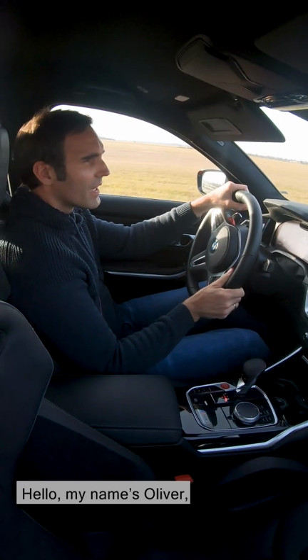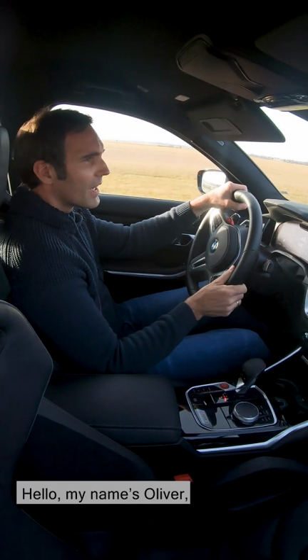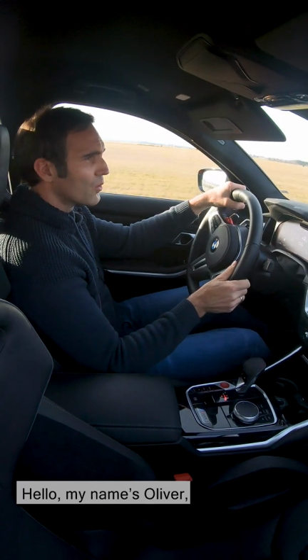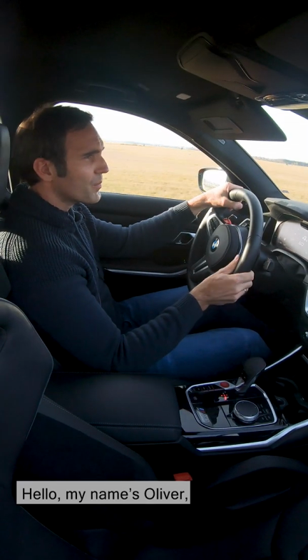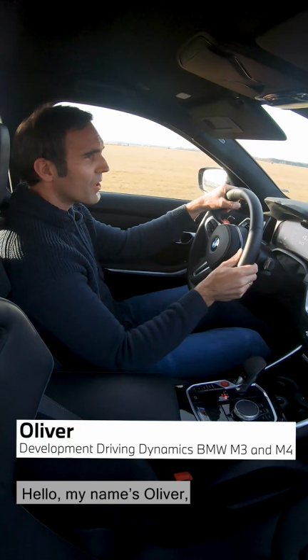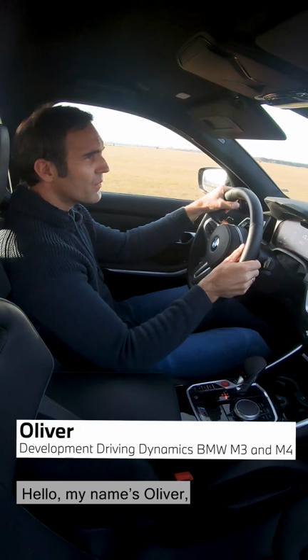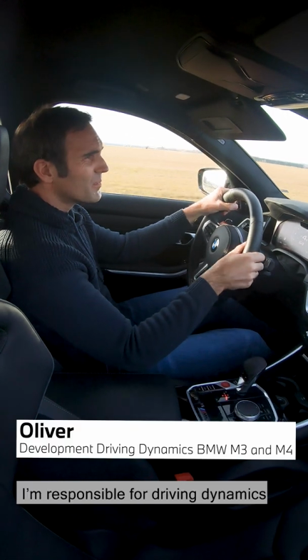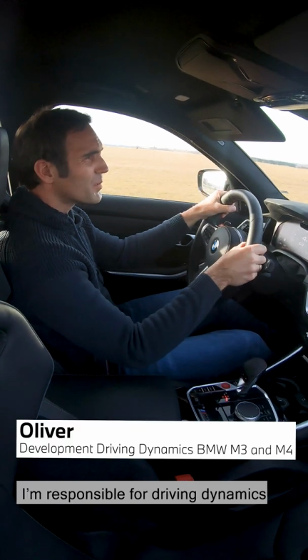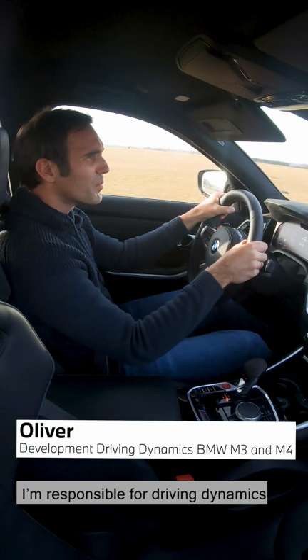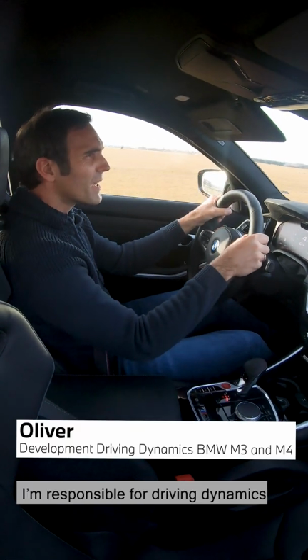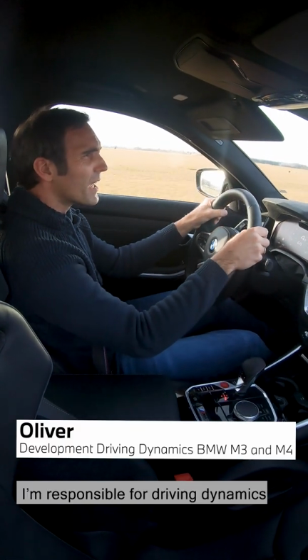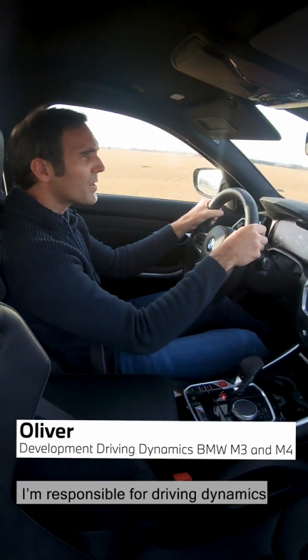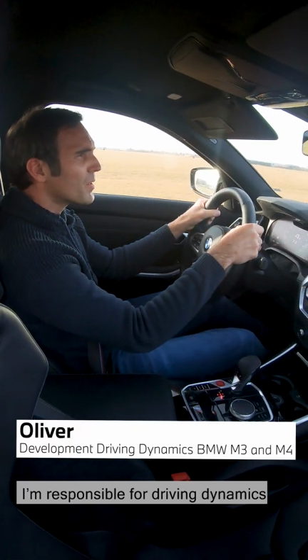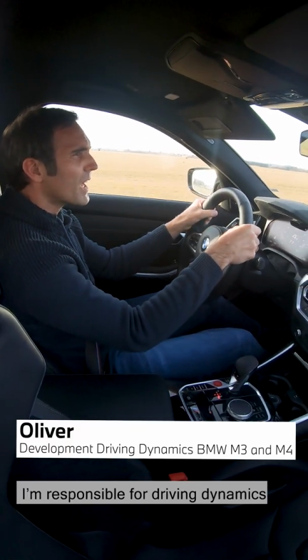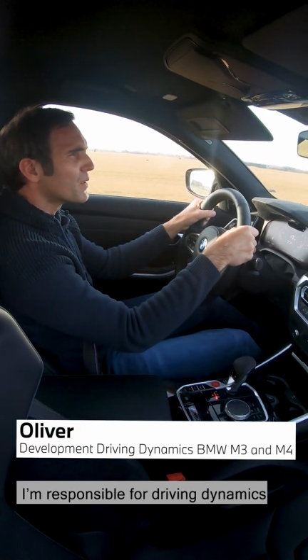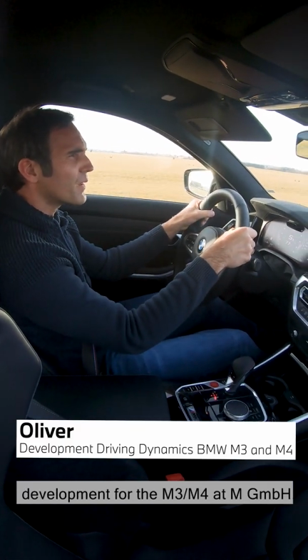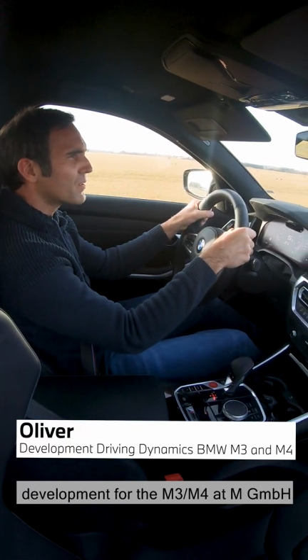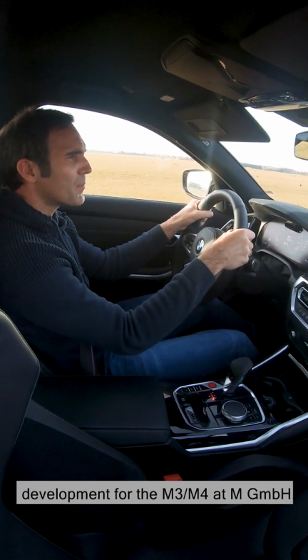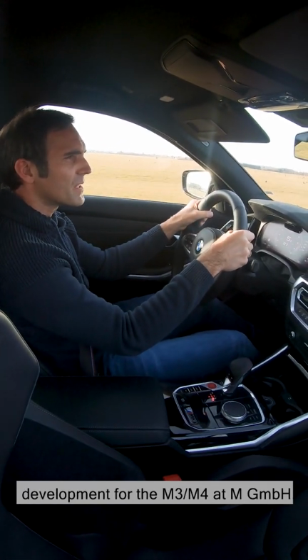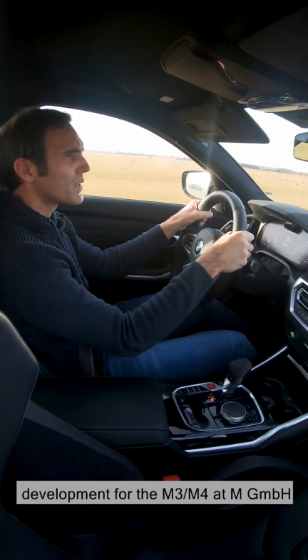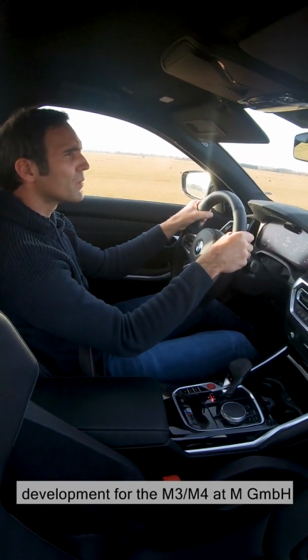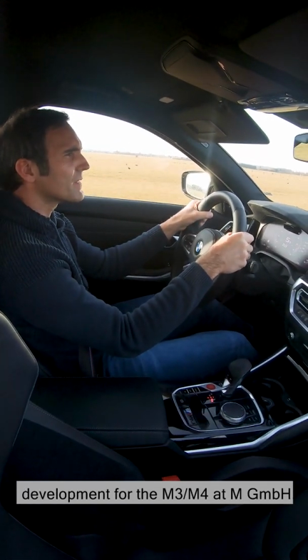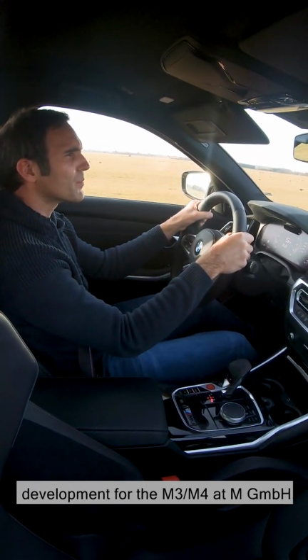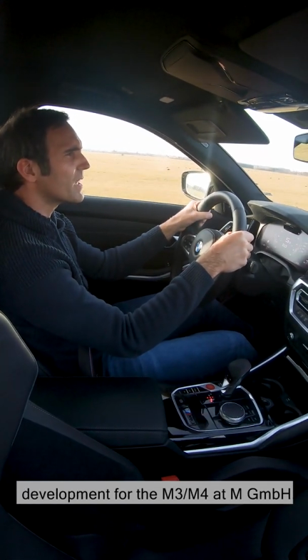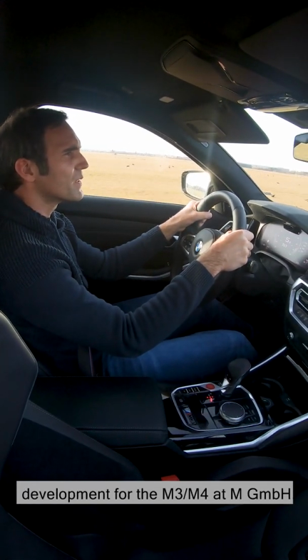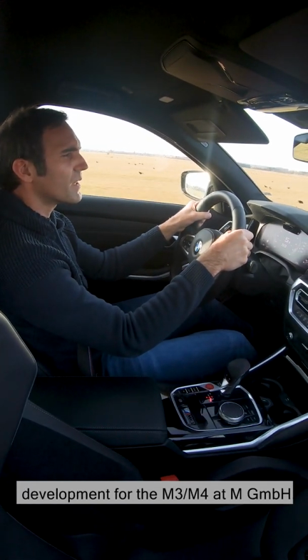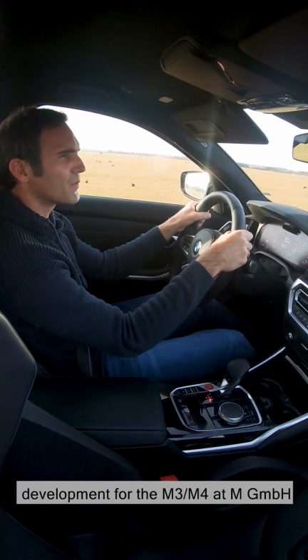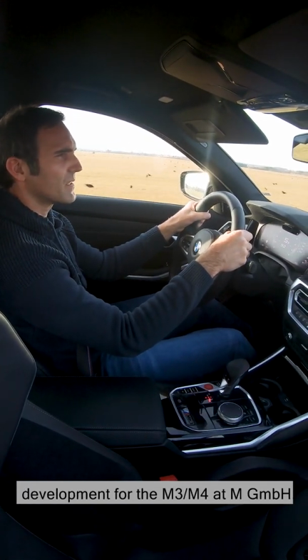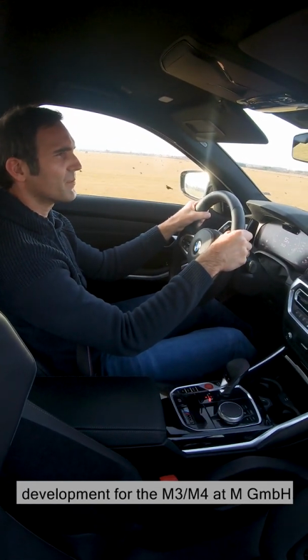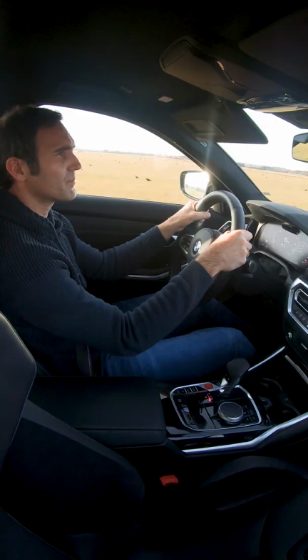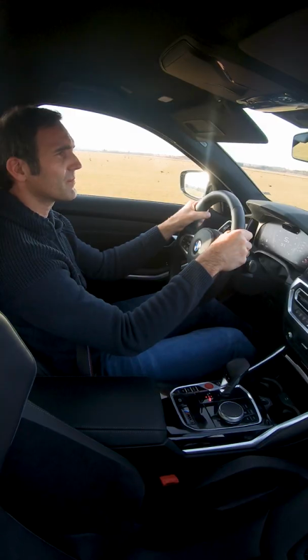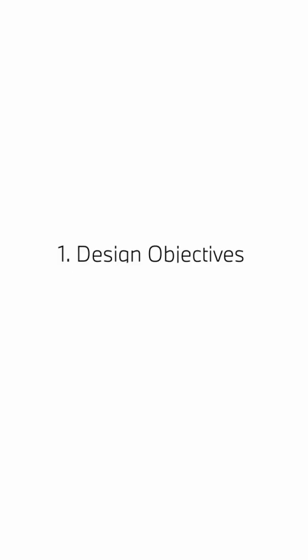Hello, my name is Oliver. I am responsible for driving dynamics development for the M3 and M4 at MGMBH.